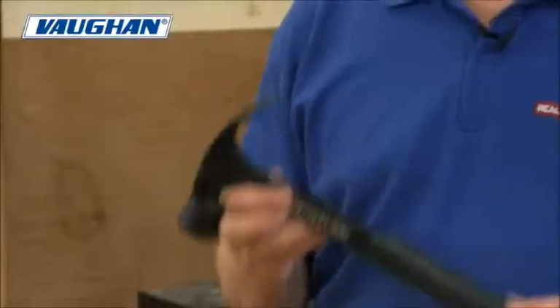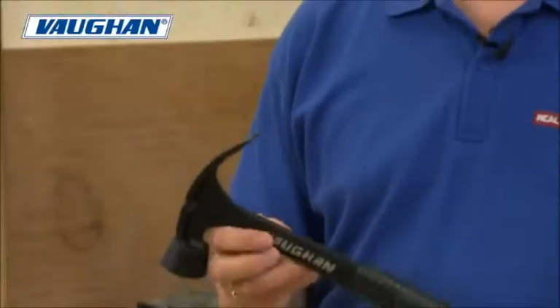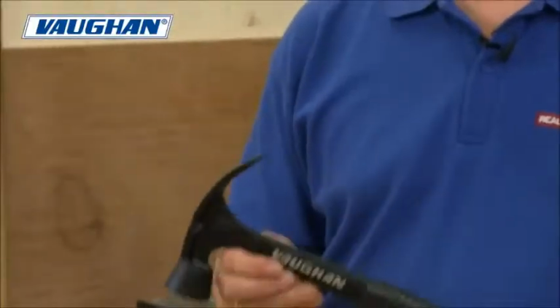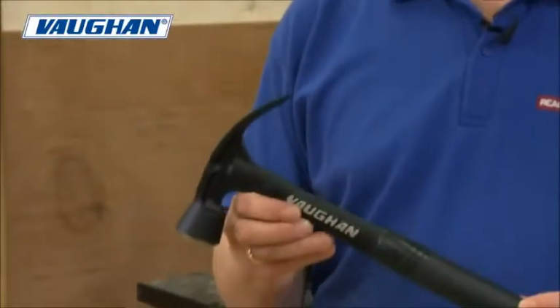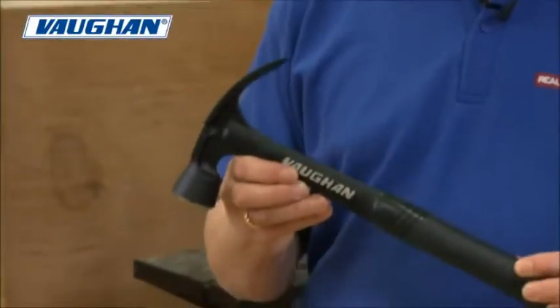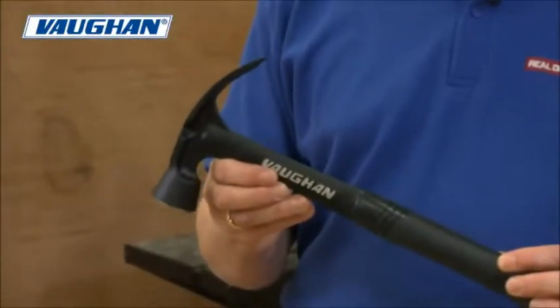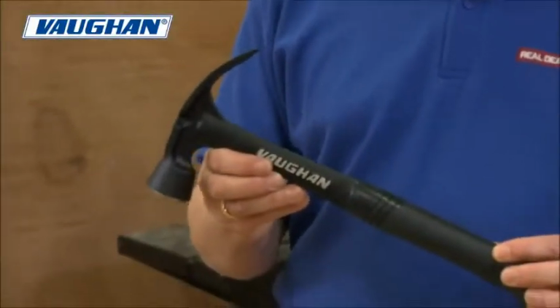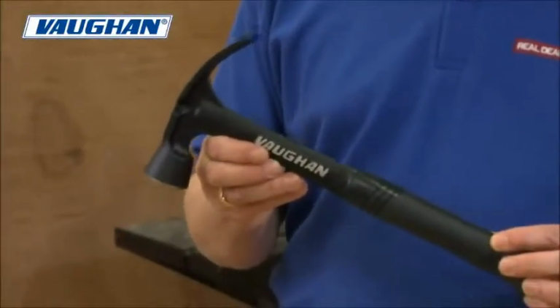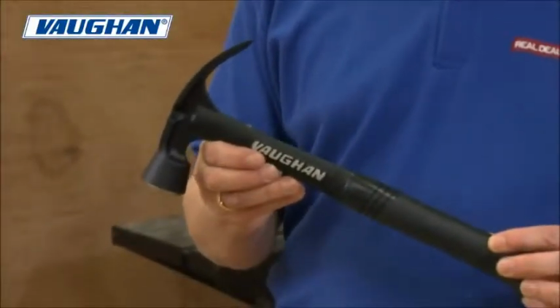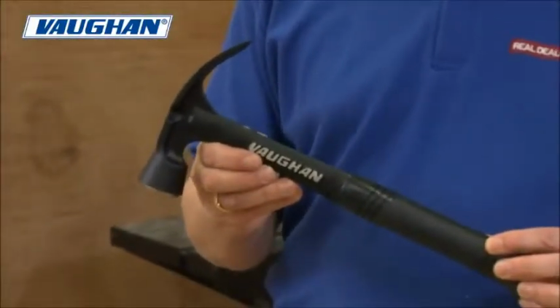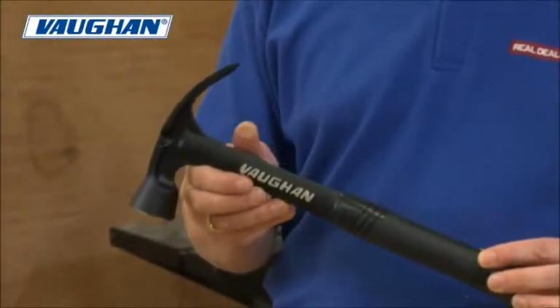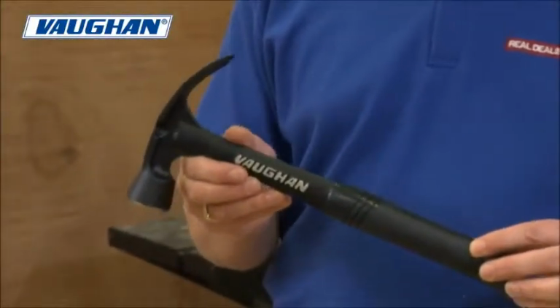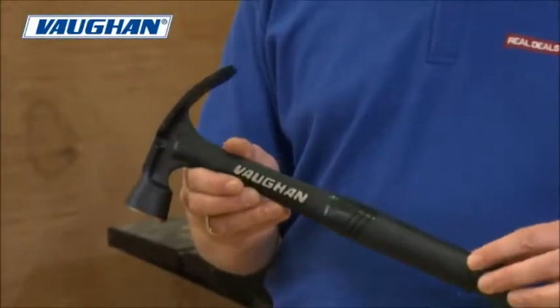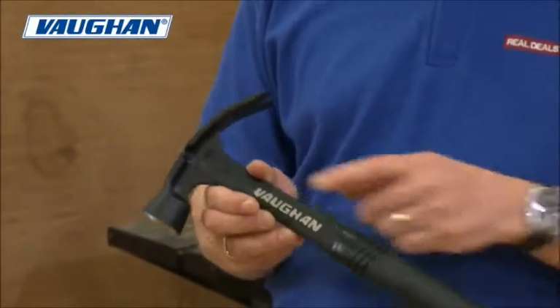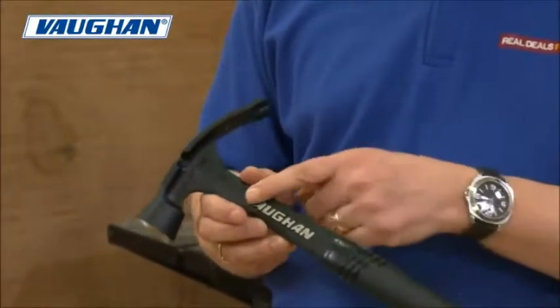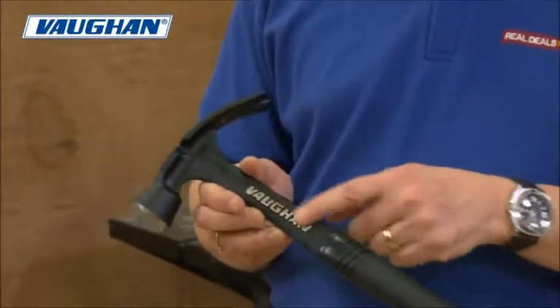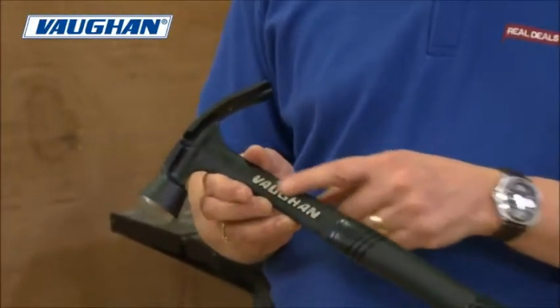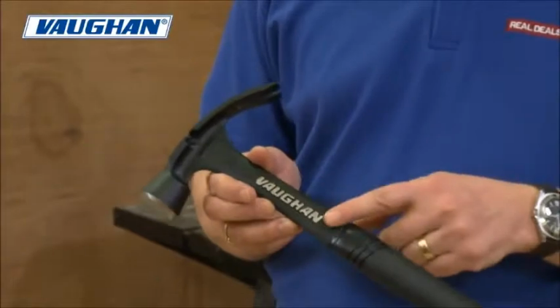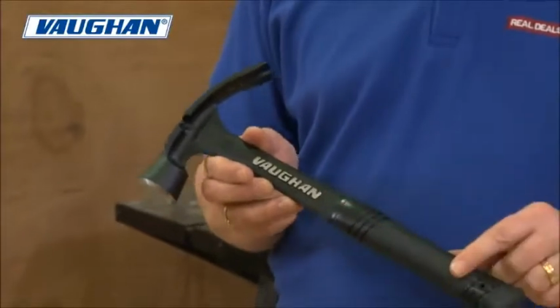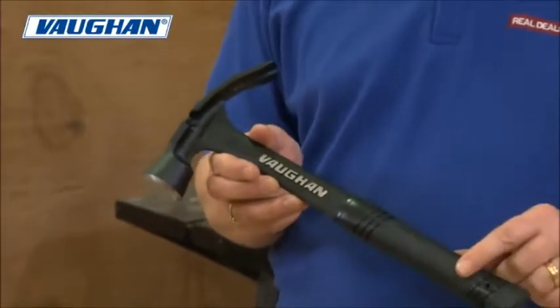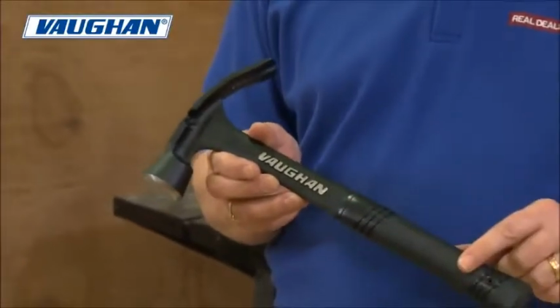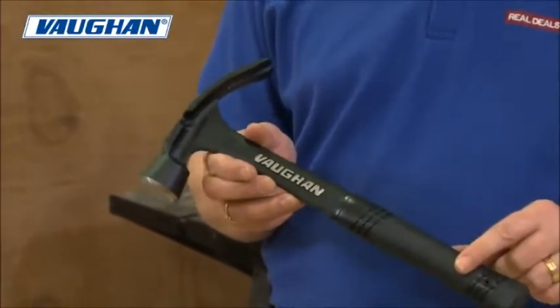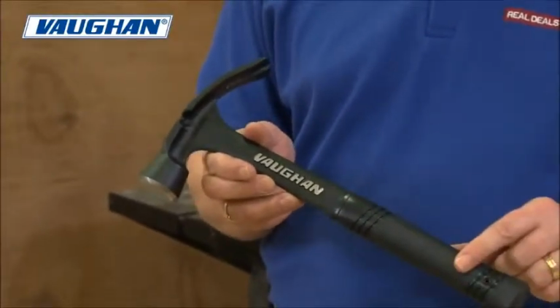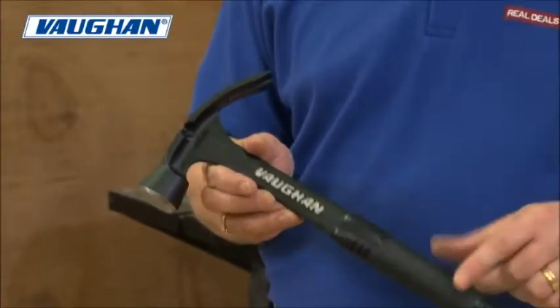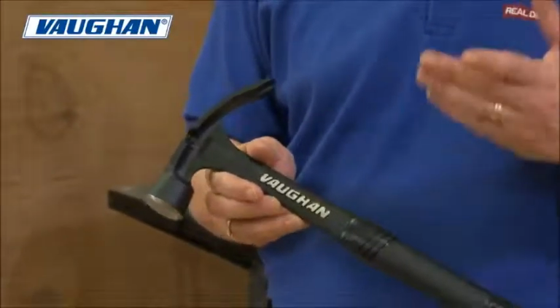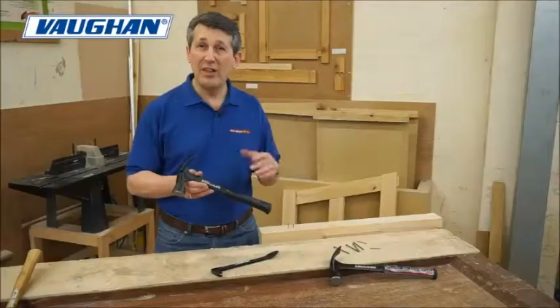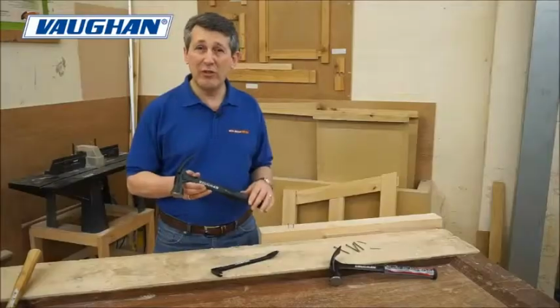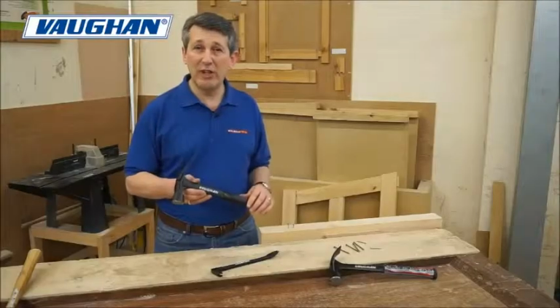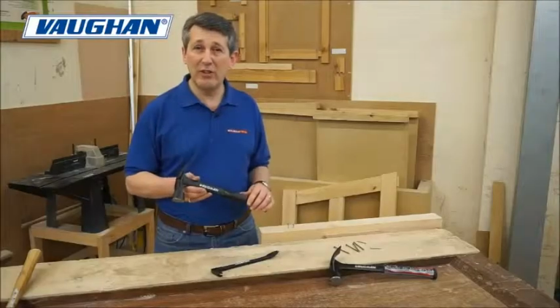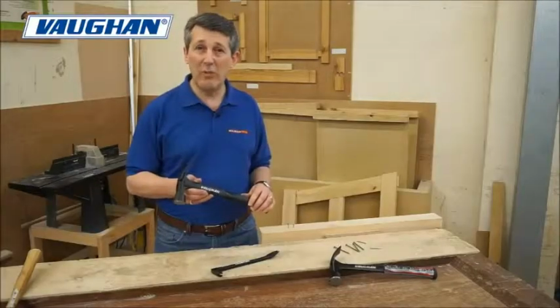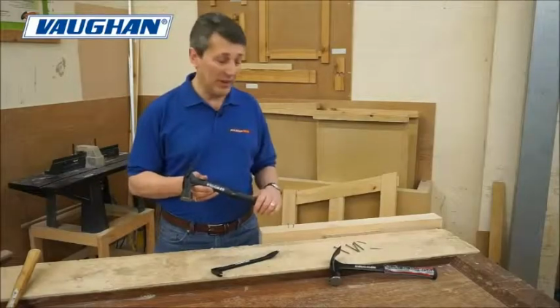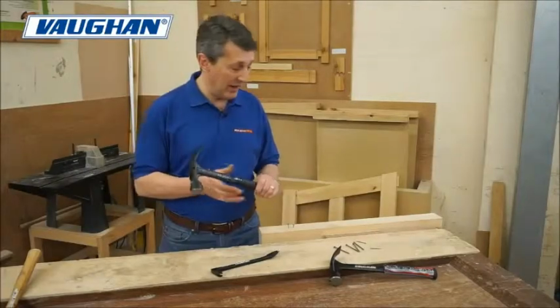Really sleek, stealthy design — the black finish with the Vaughan name milled into the face. This really is a top bit of kit.